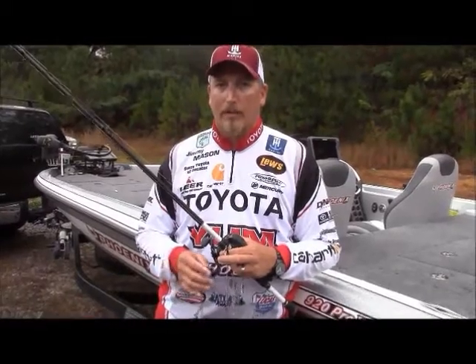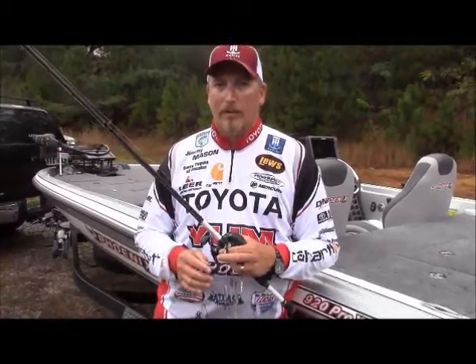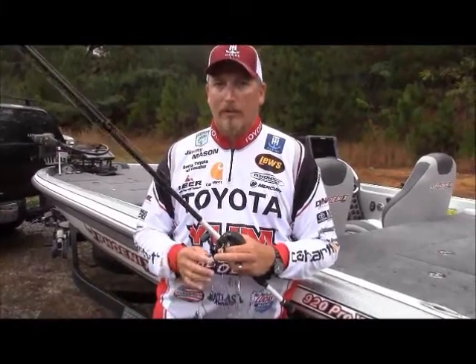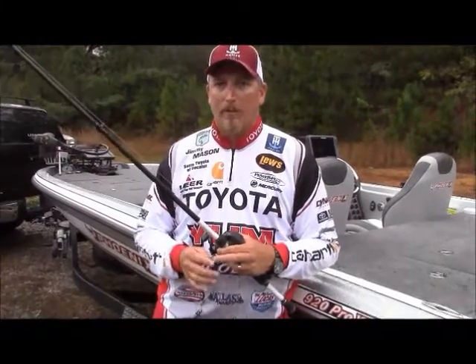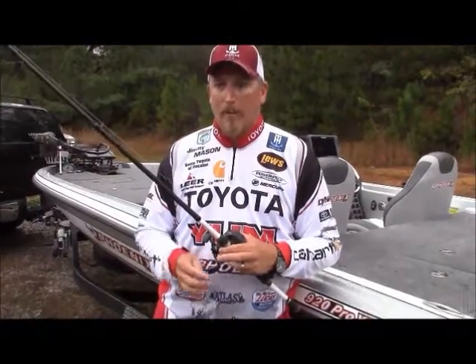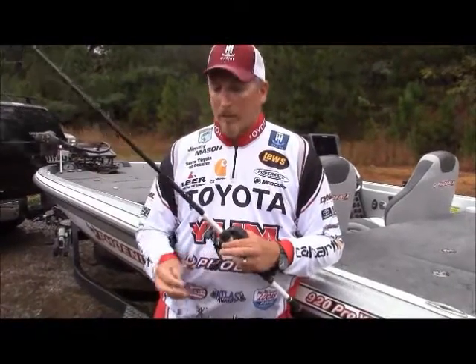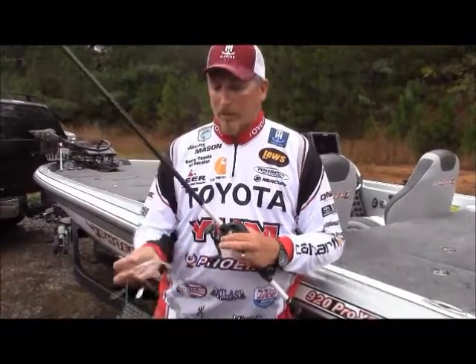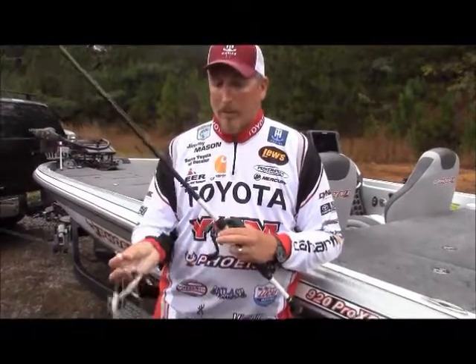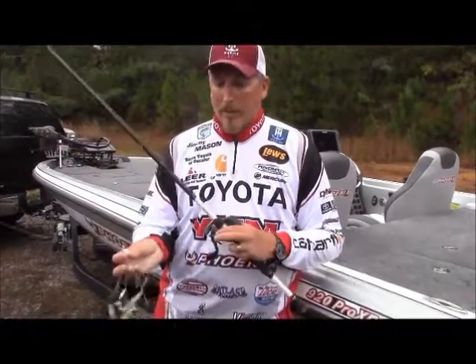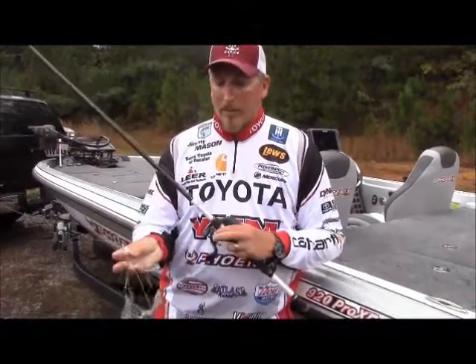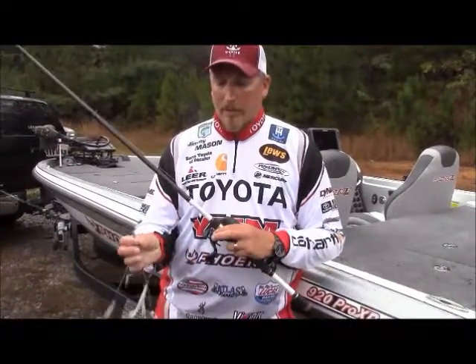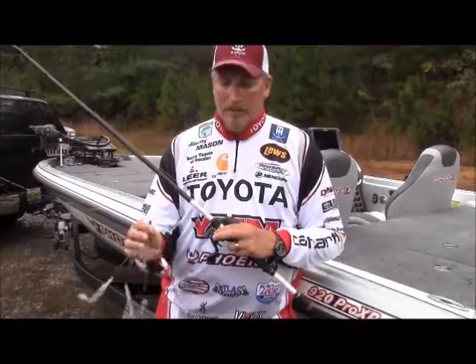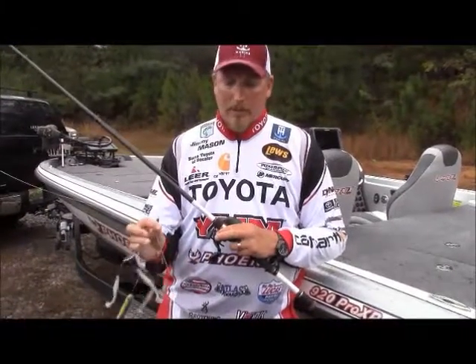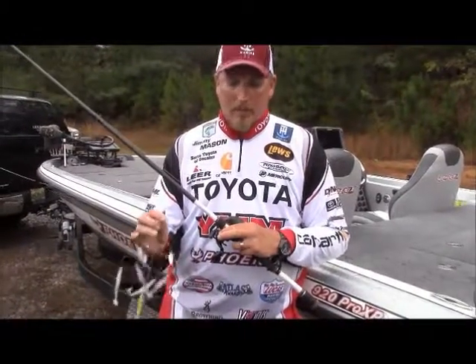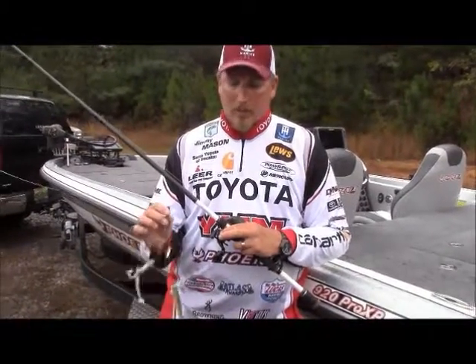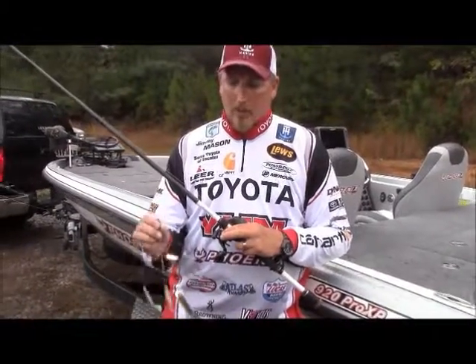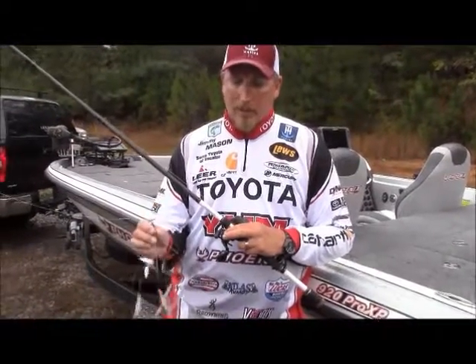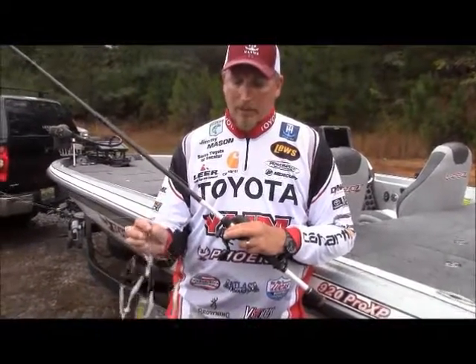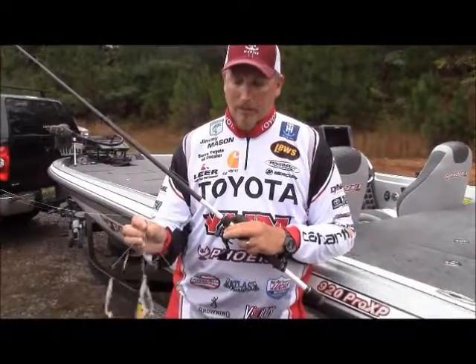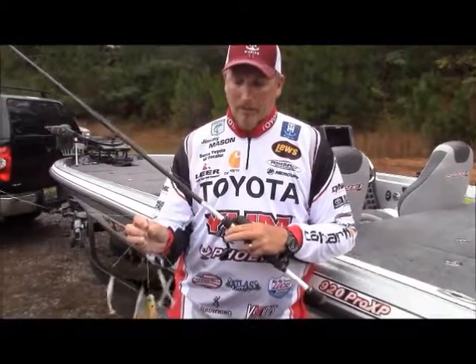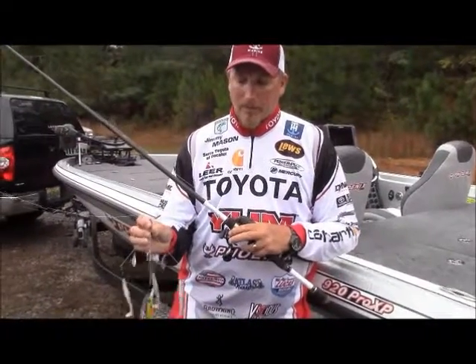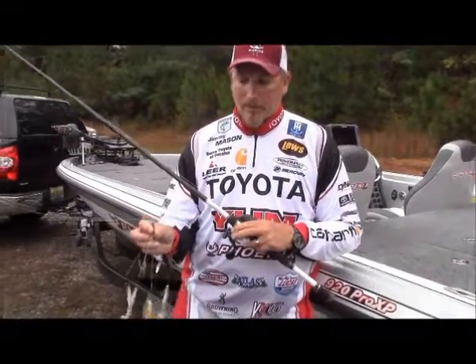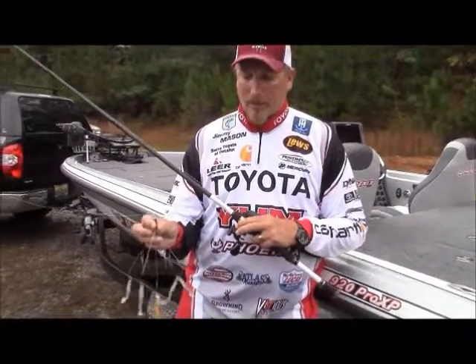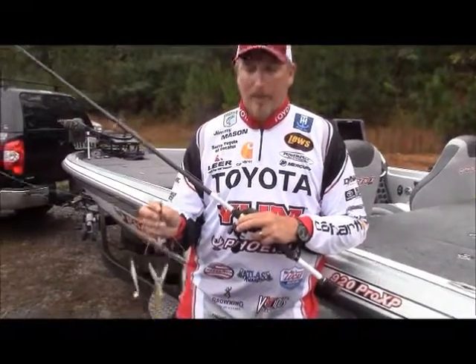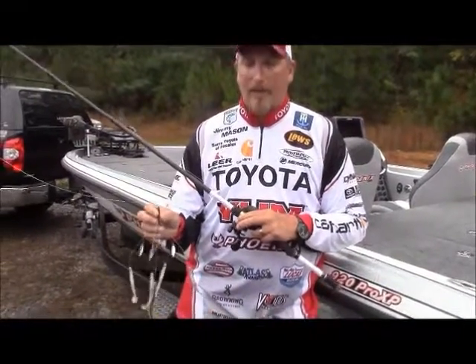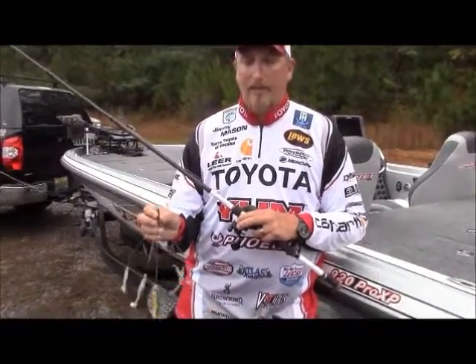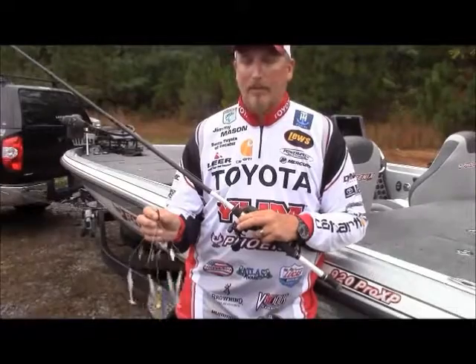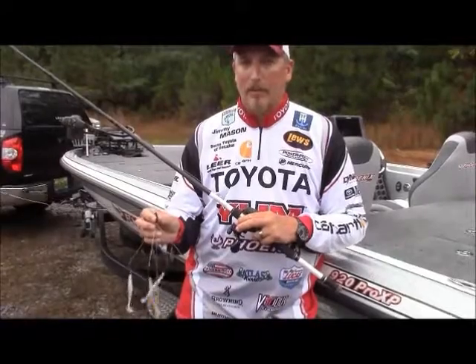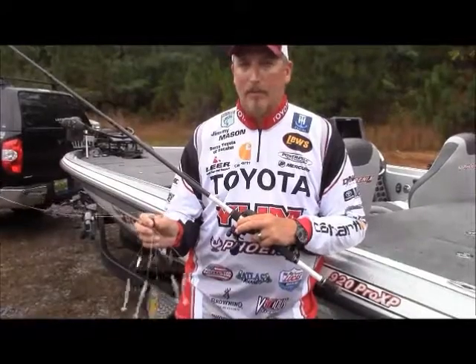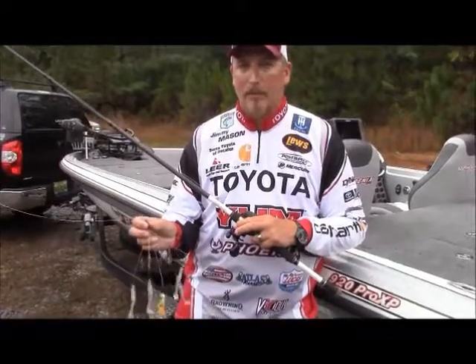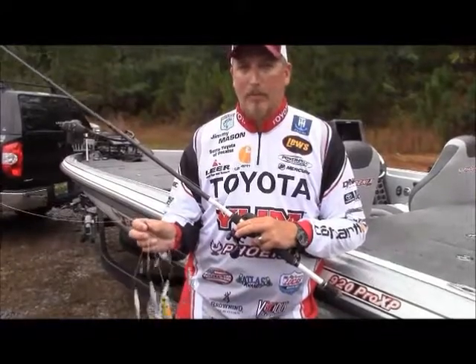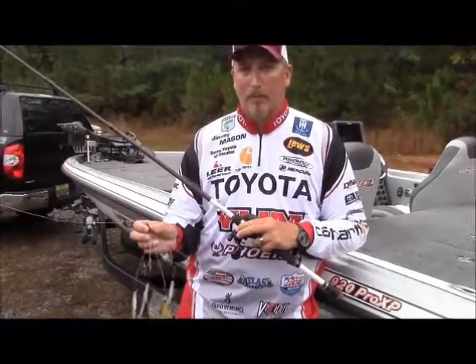But try it out — it's a great way to catch a lot of big fish that haven't seen this bait before.